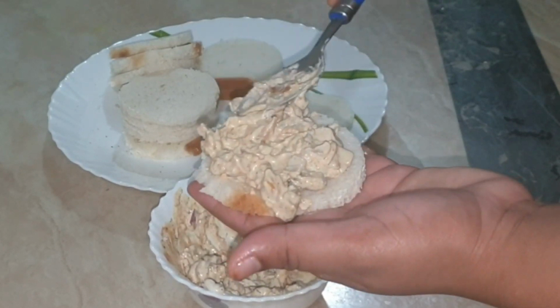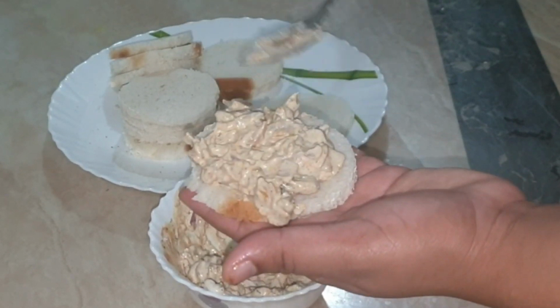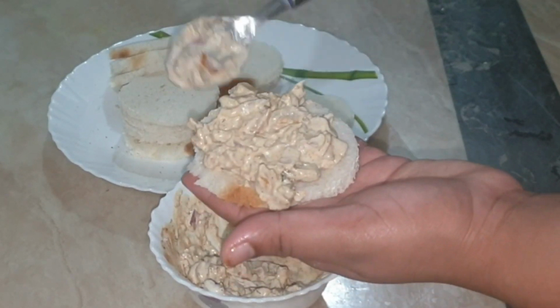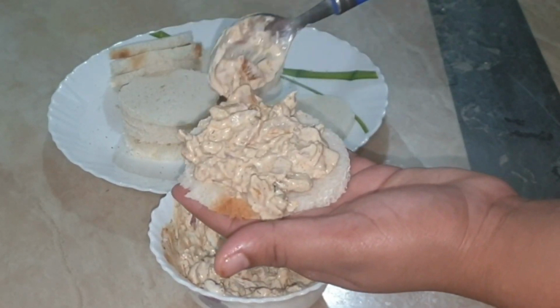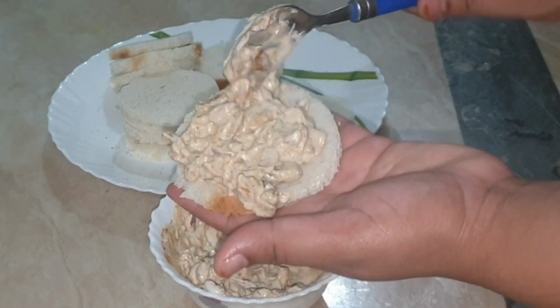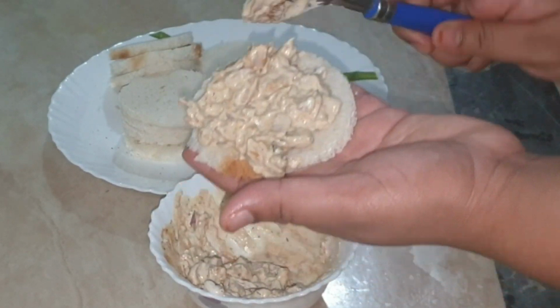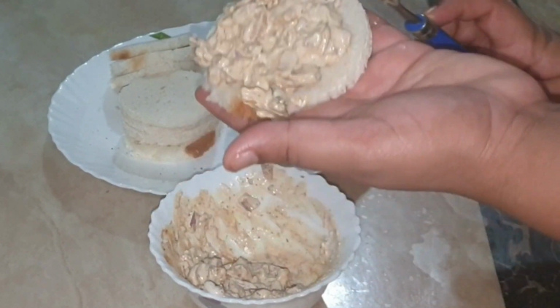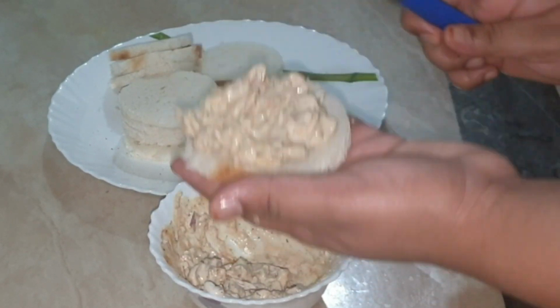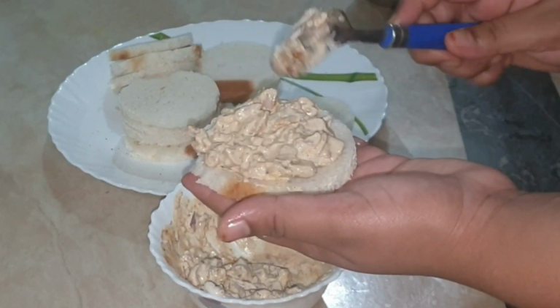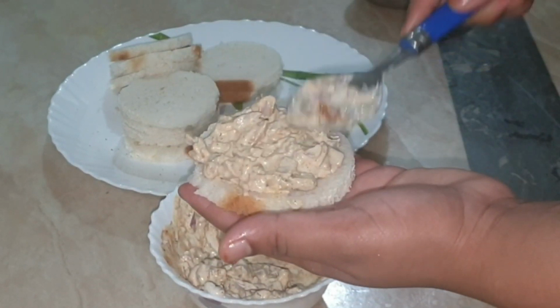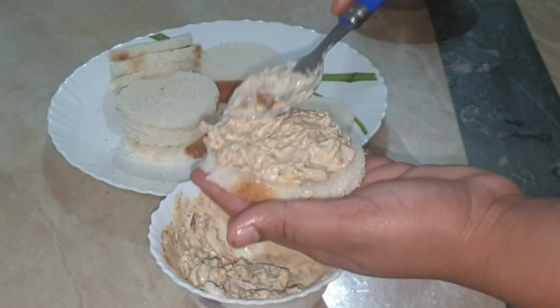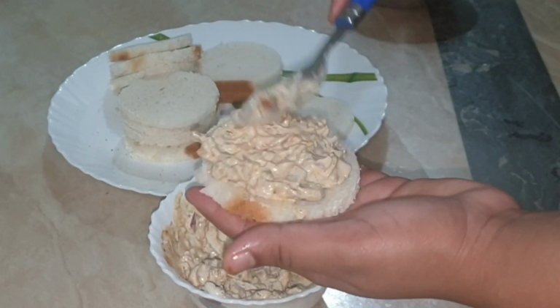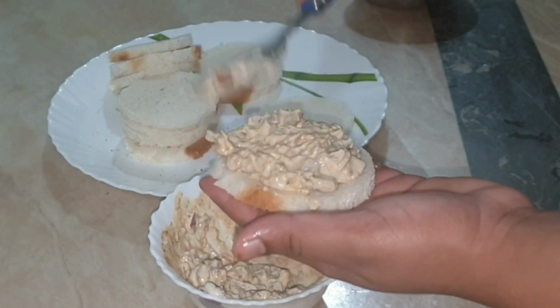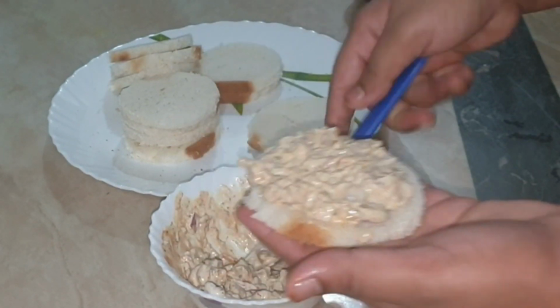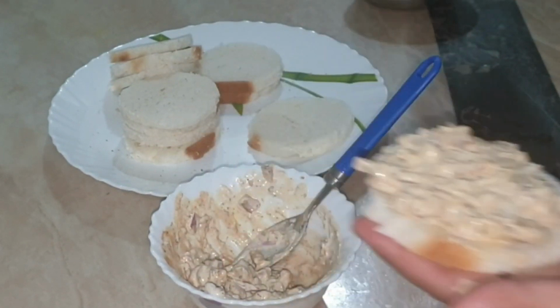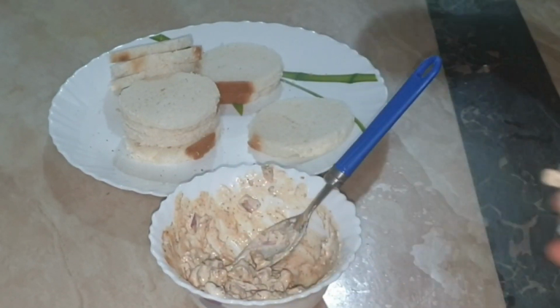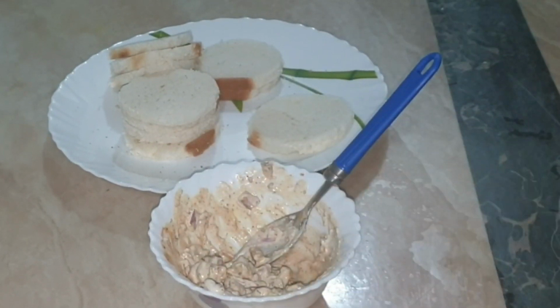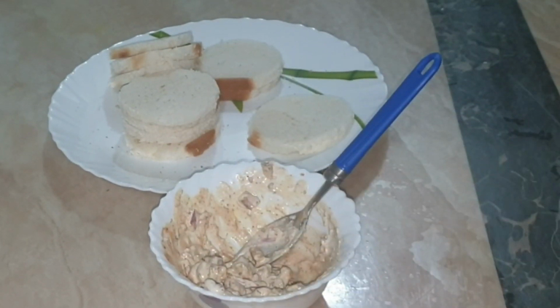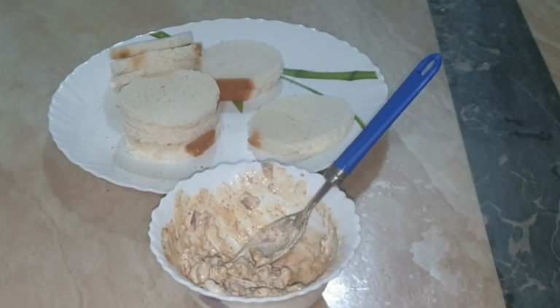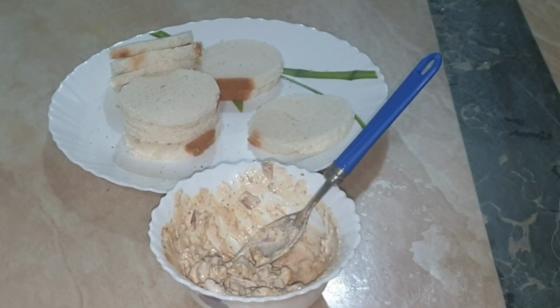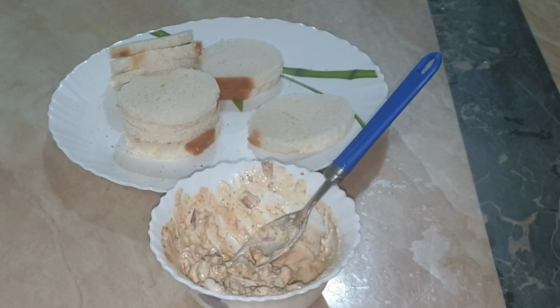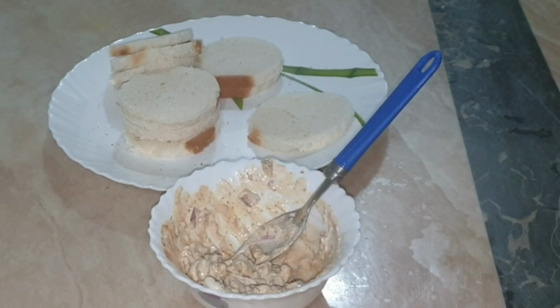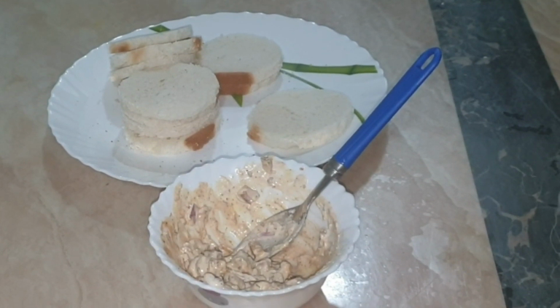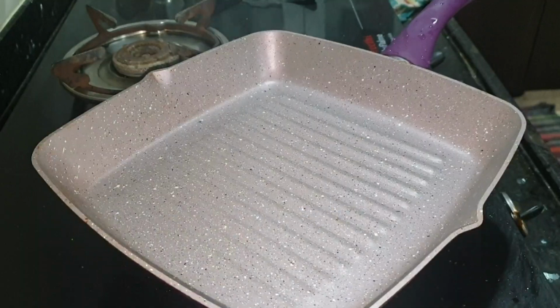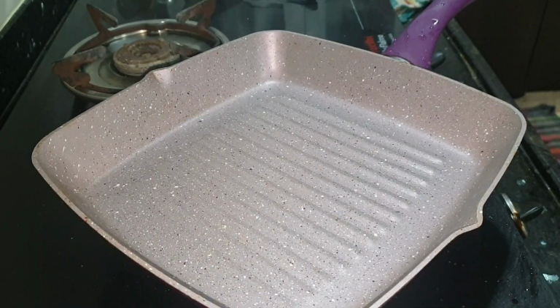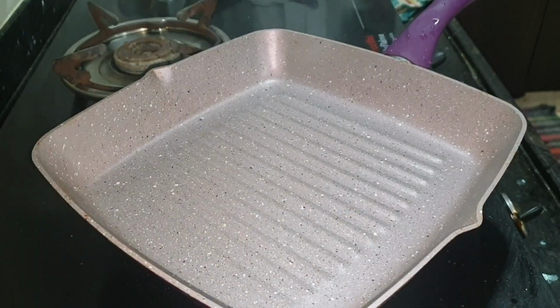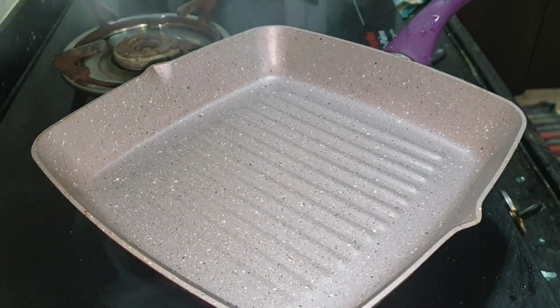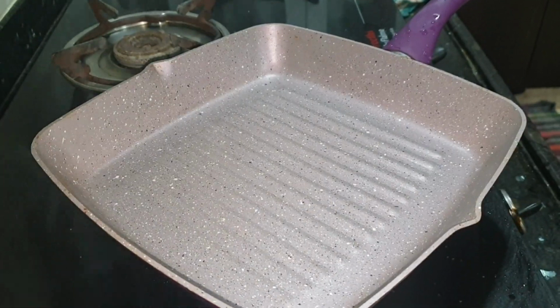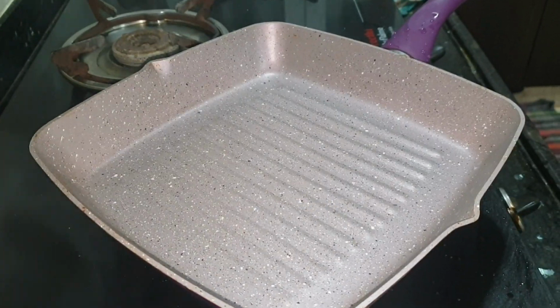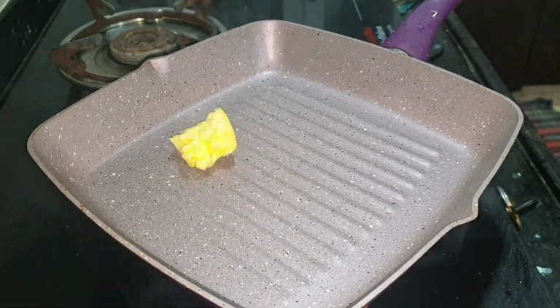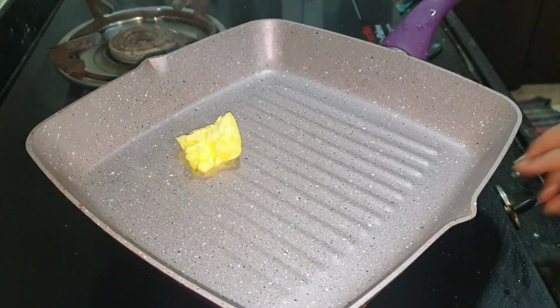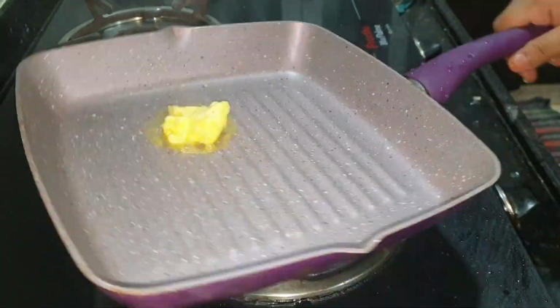I am using all bread. The next step is to heat a pan.